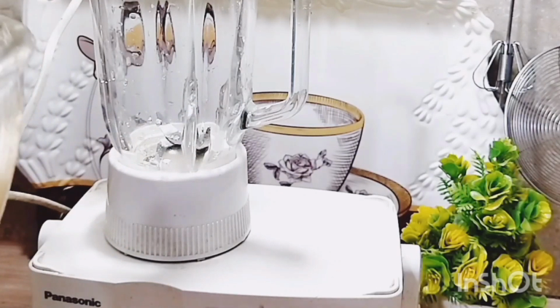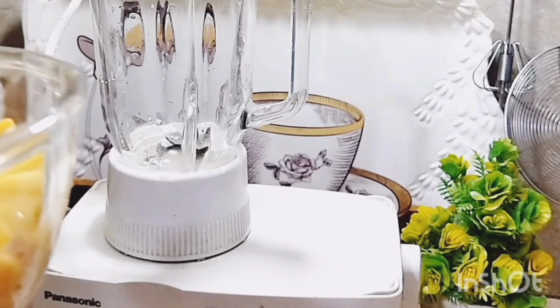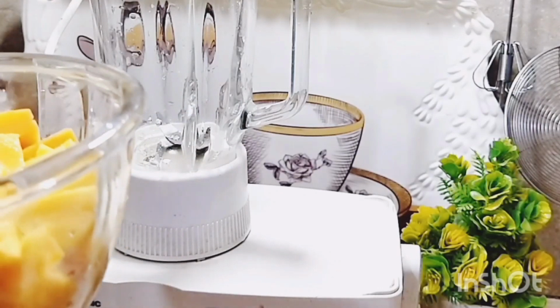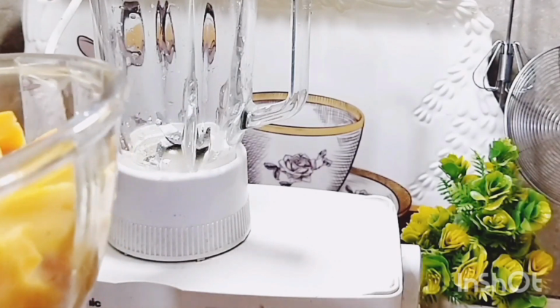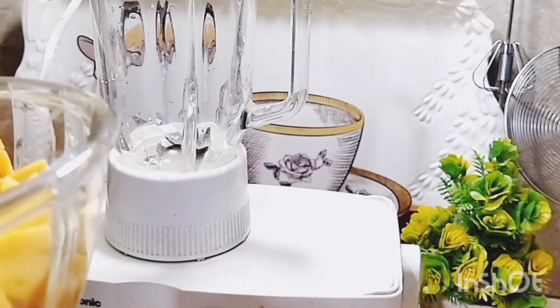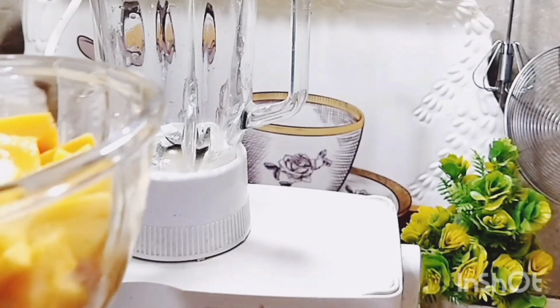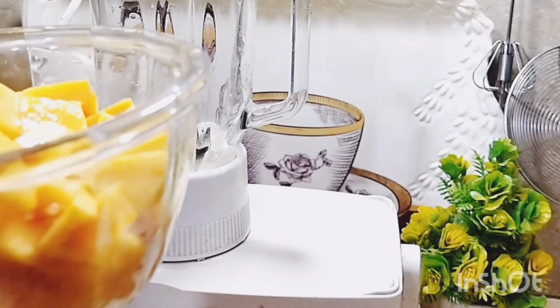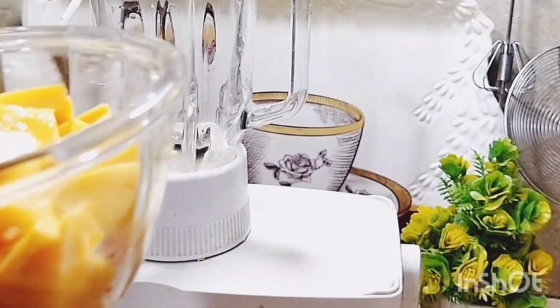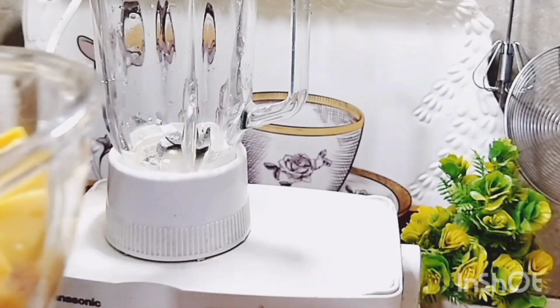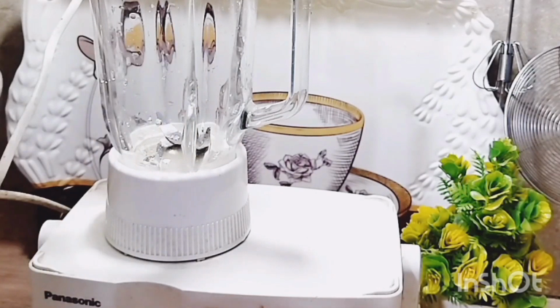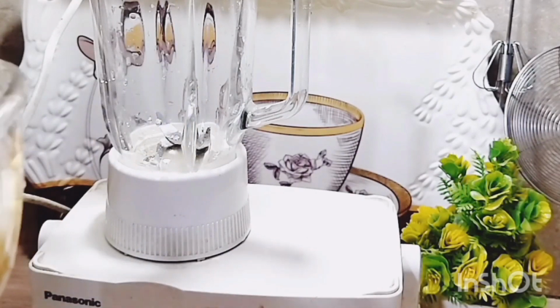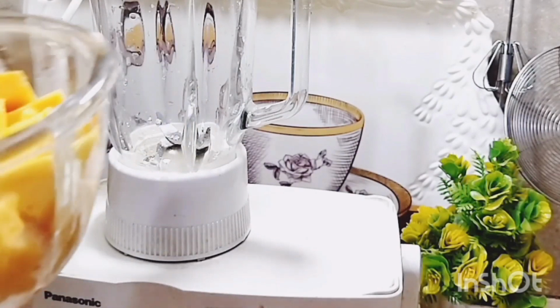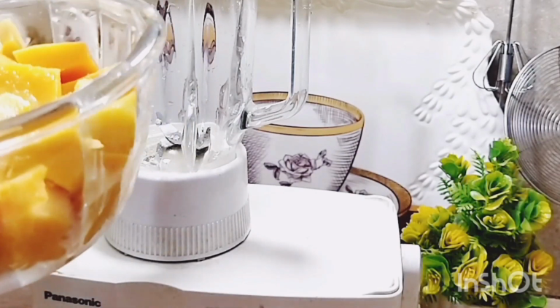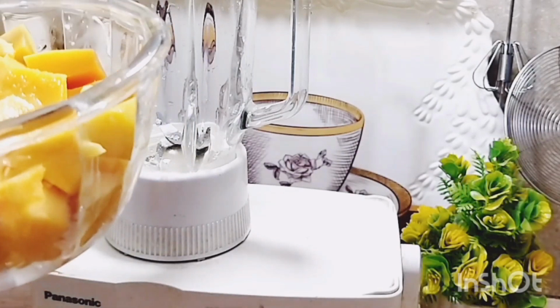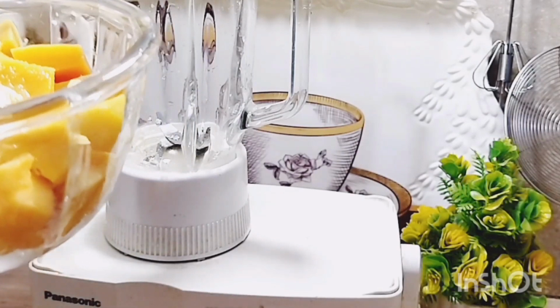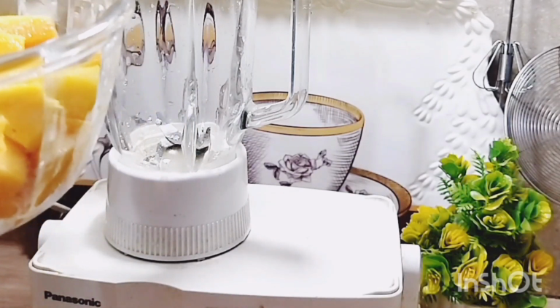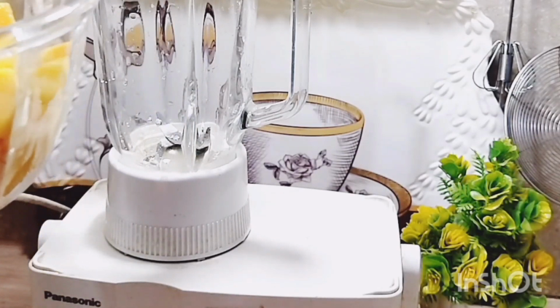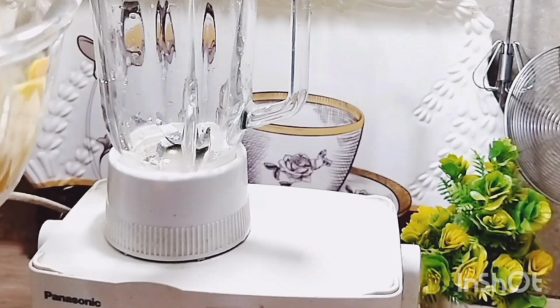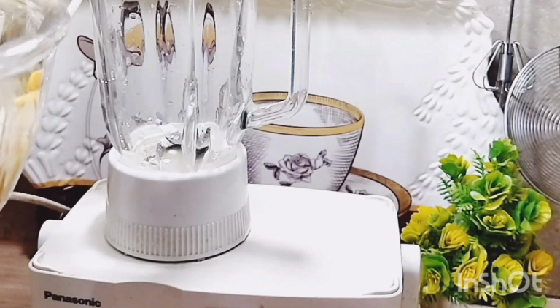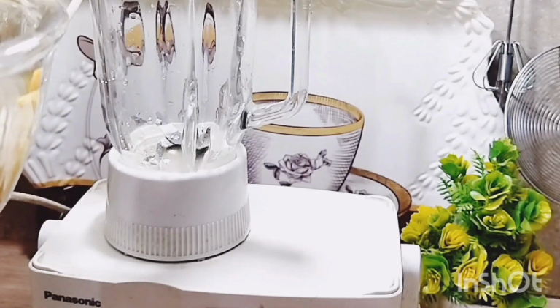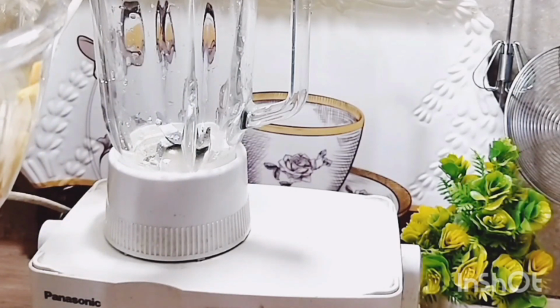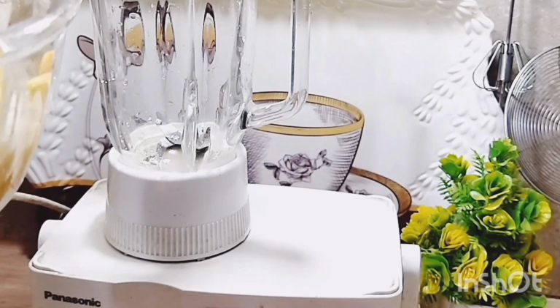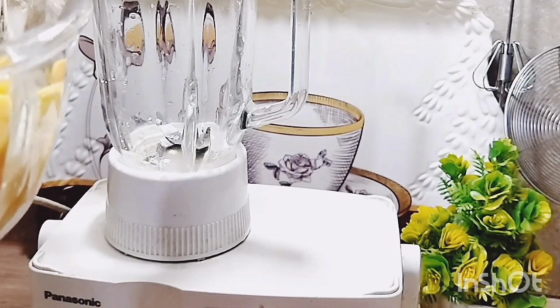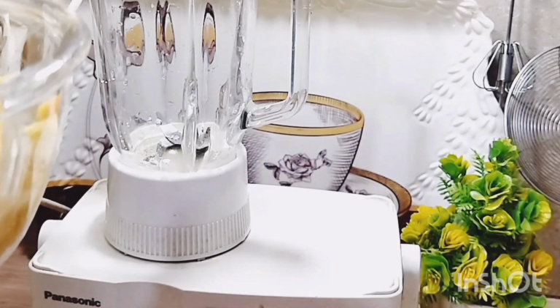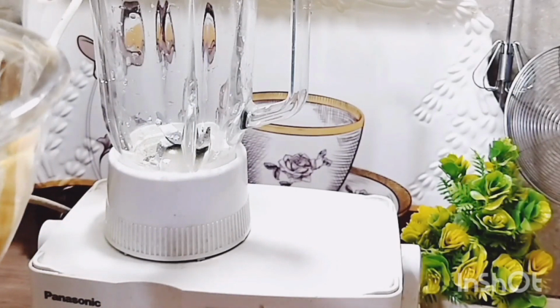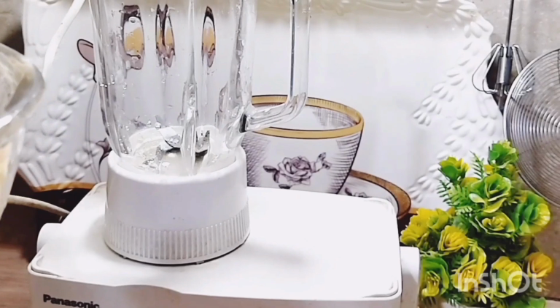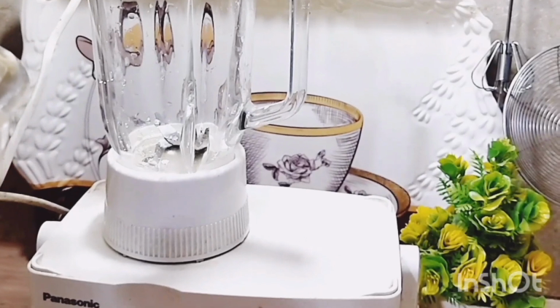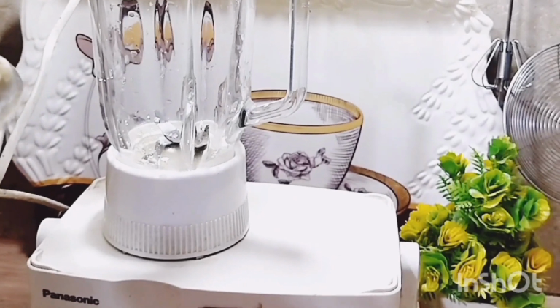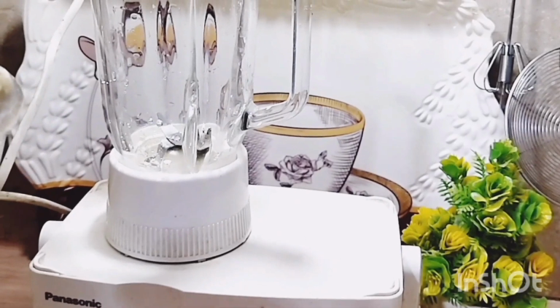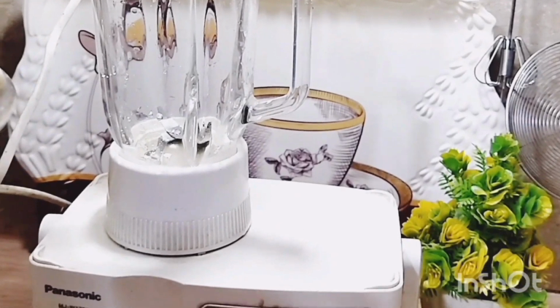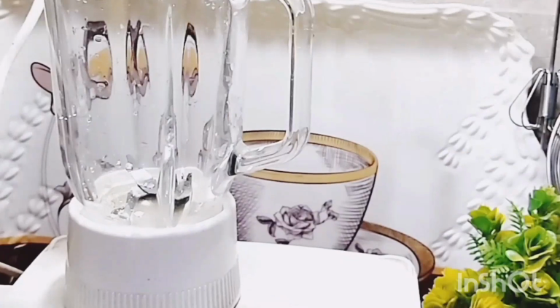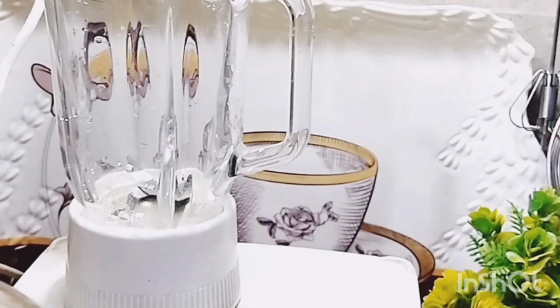I have put them in the fridge for about 20 minutes. It will be very delicious.